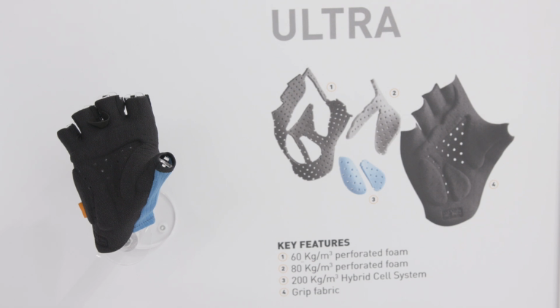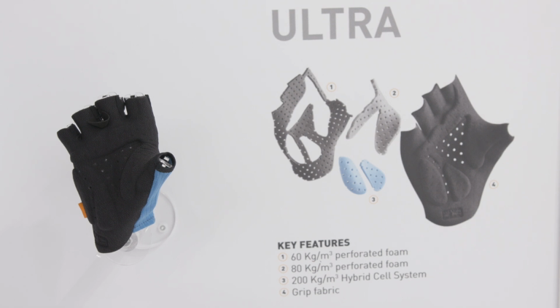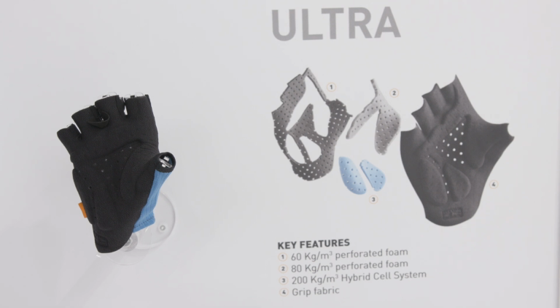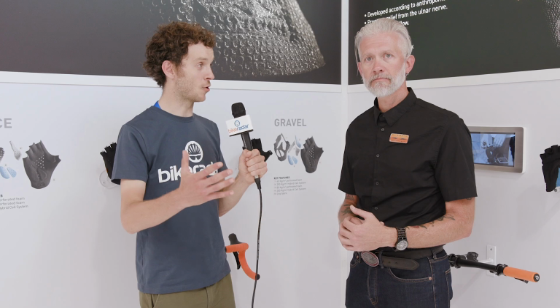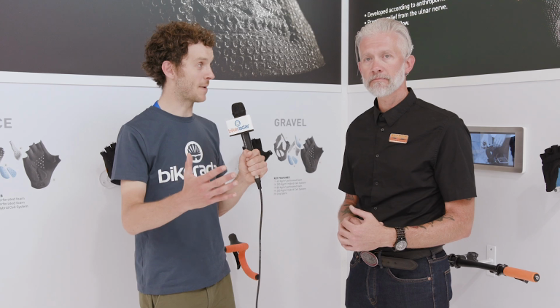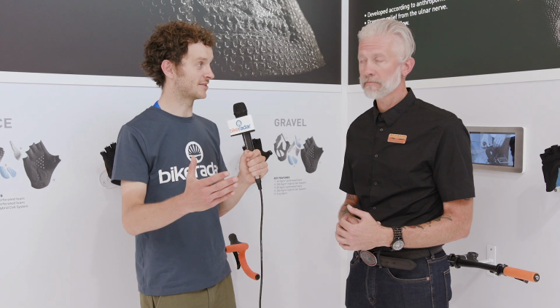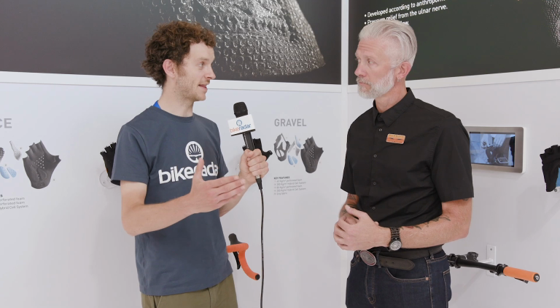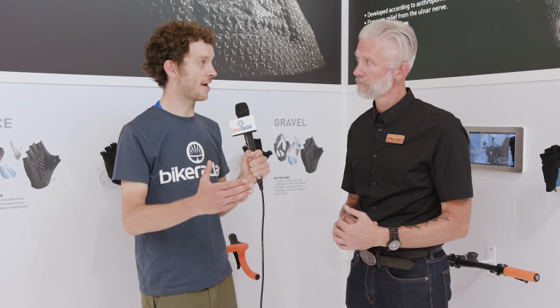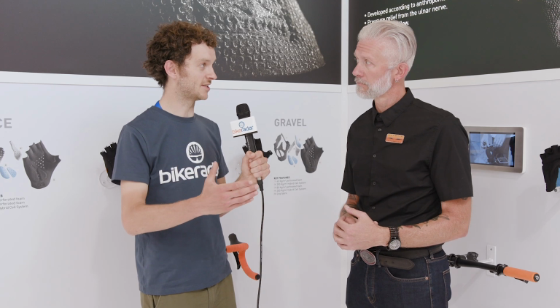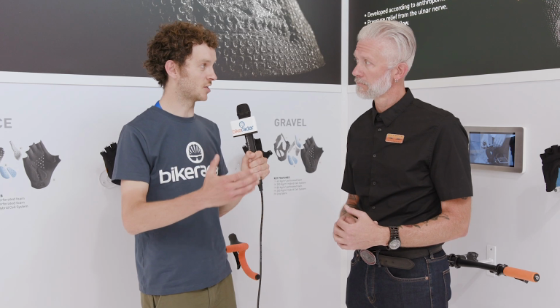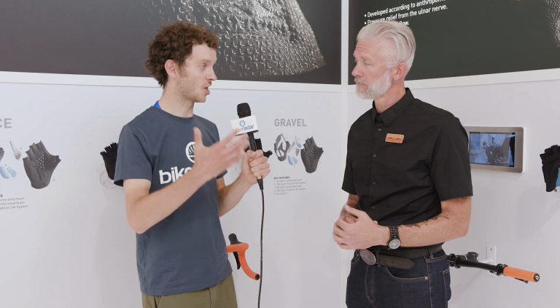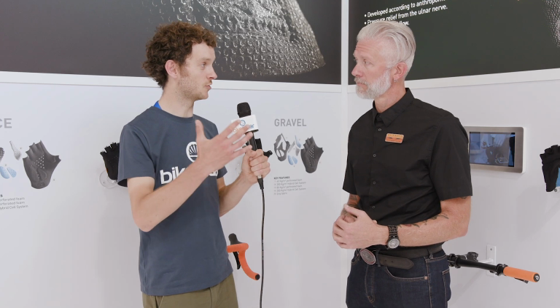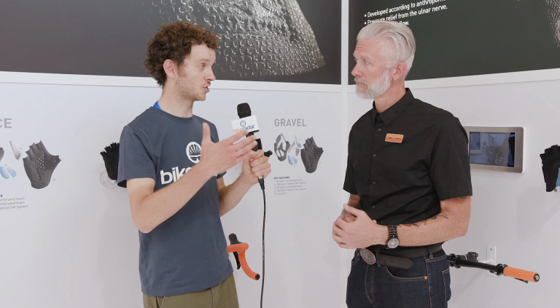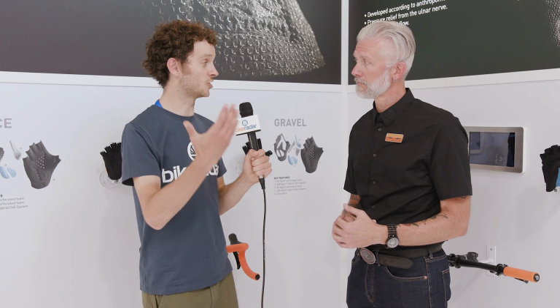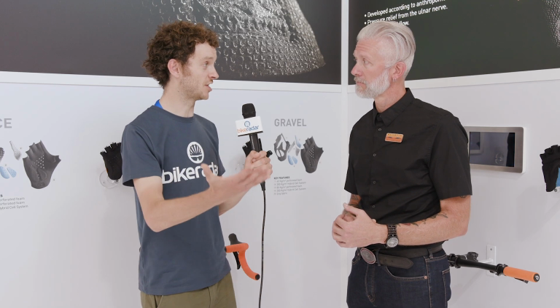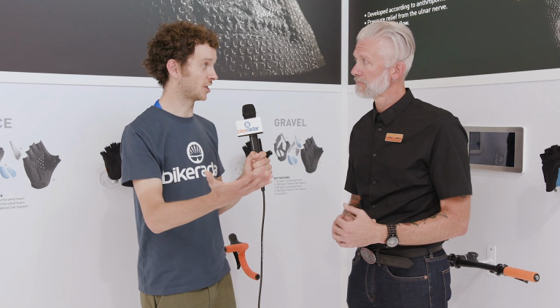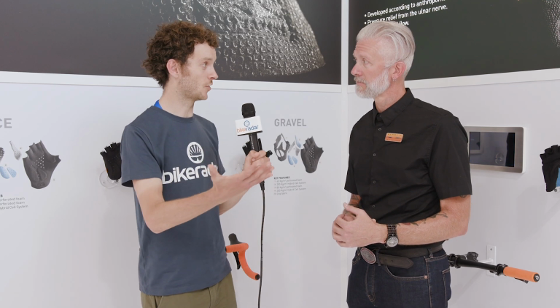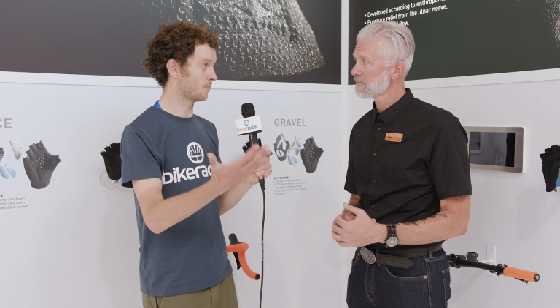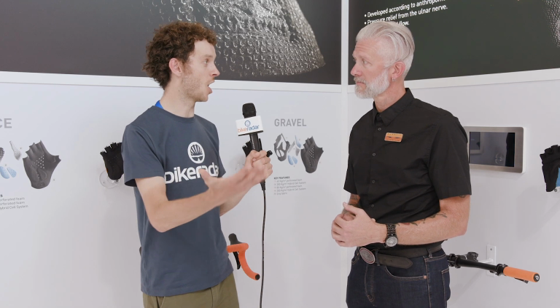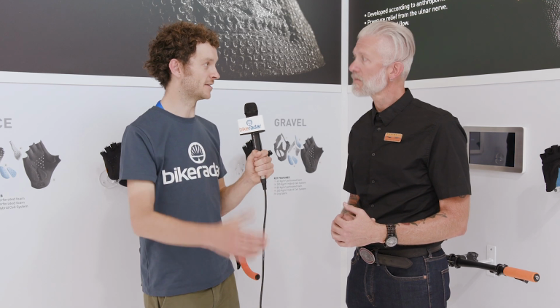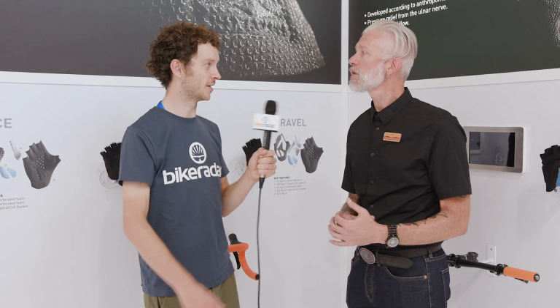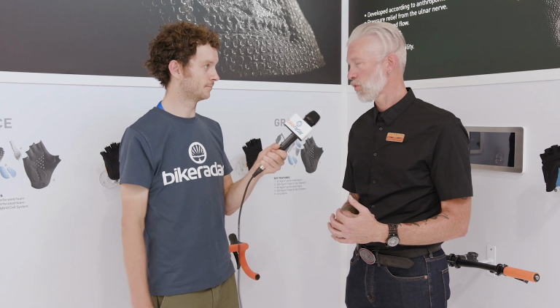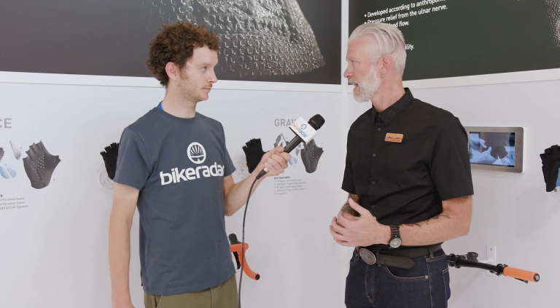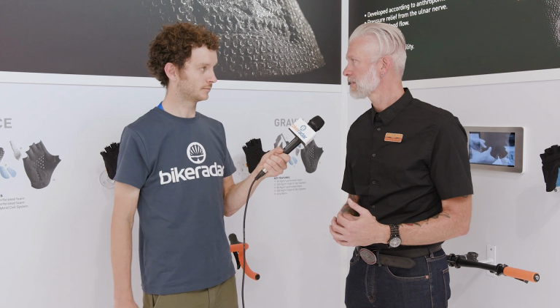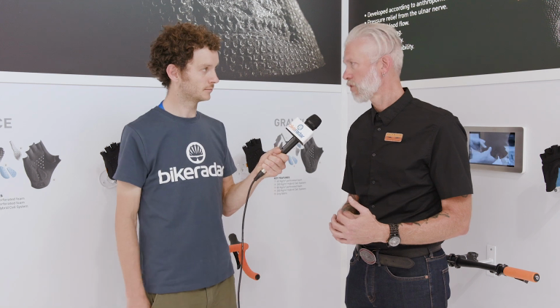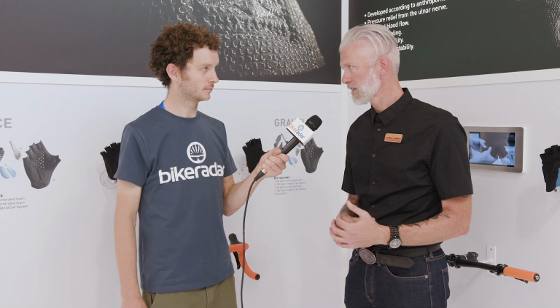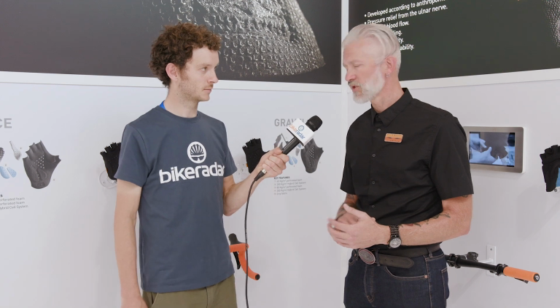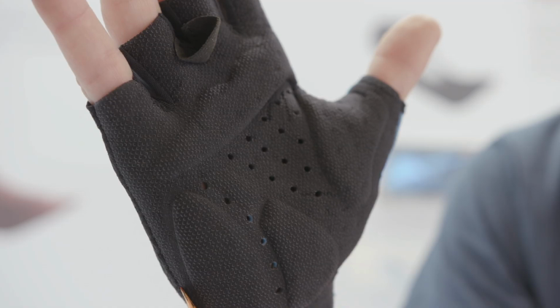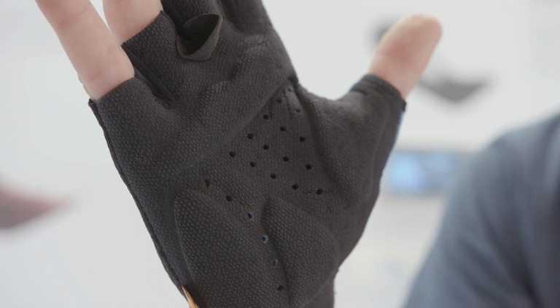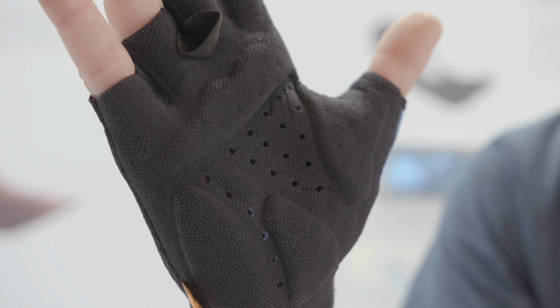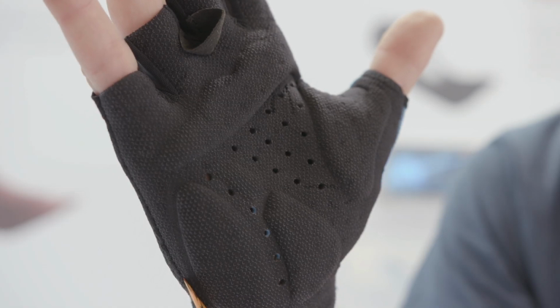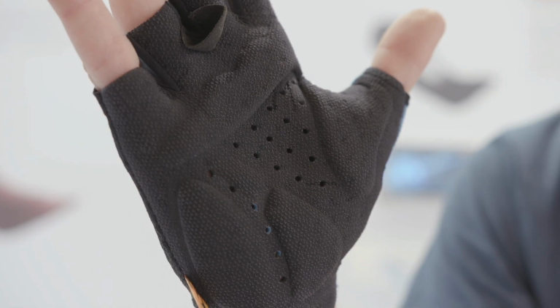And the key point about it there is that there's no stitching on the palm, is there? Correct. There's no stitching to get in the way.